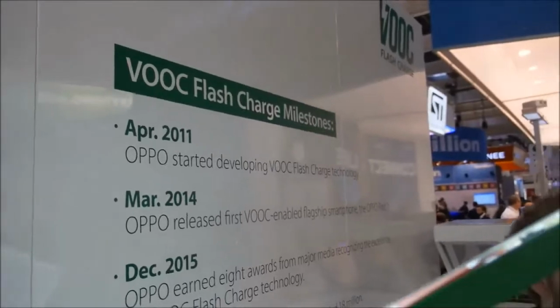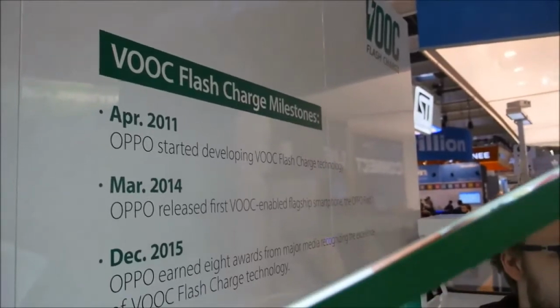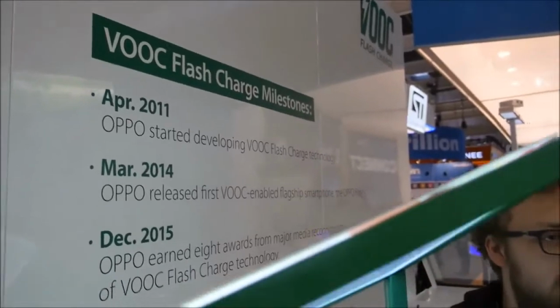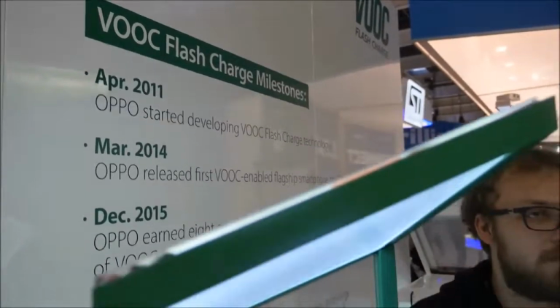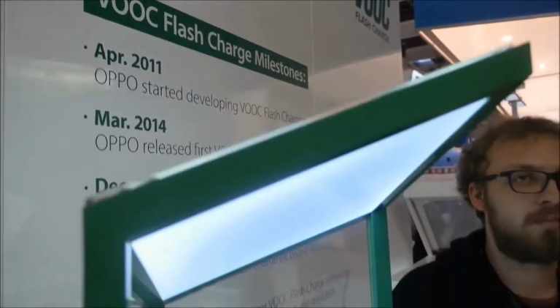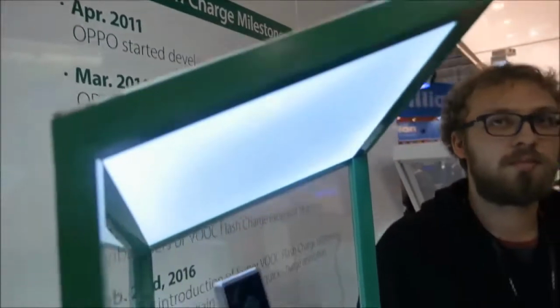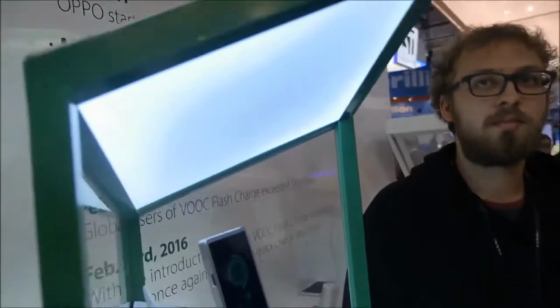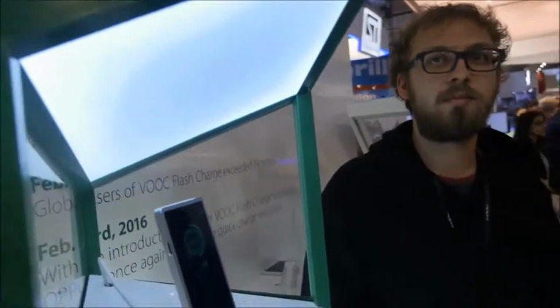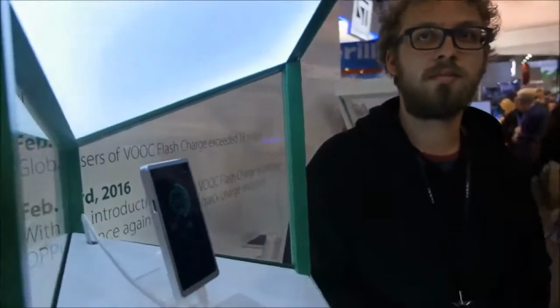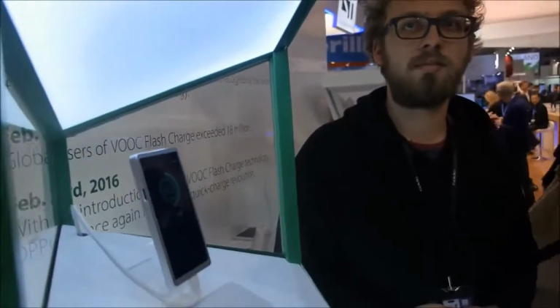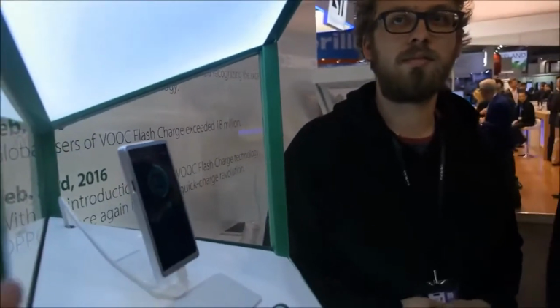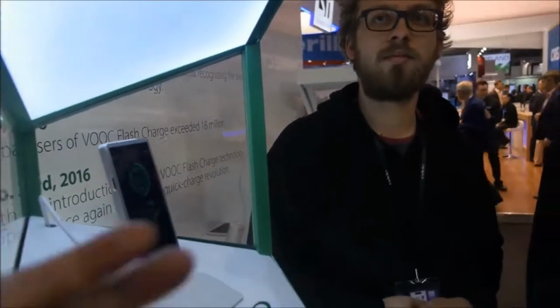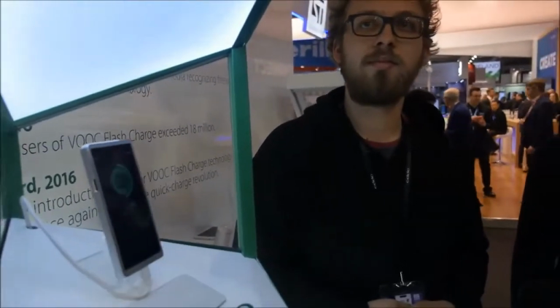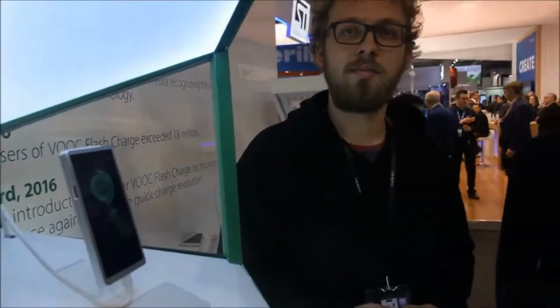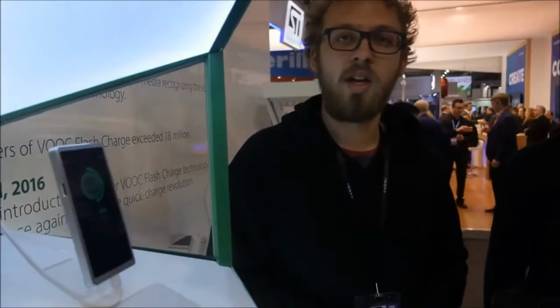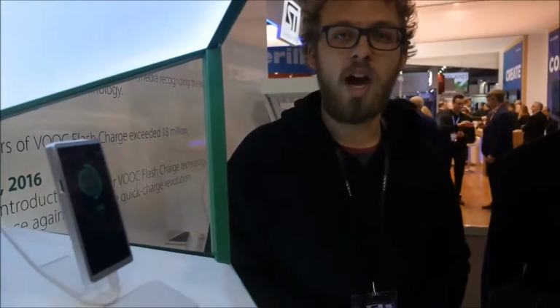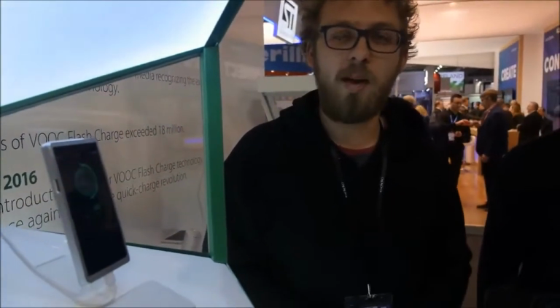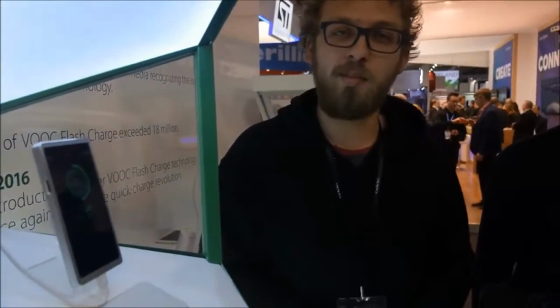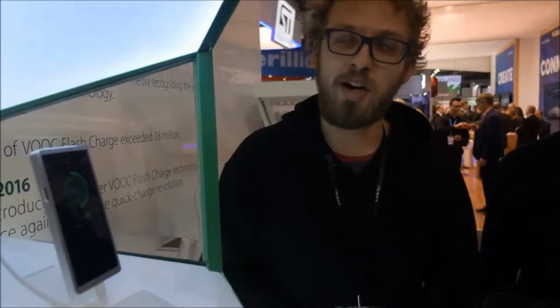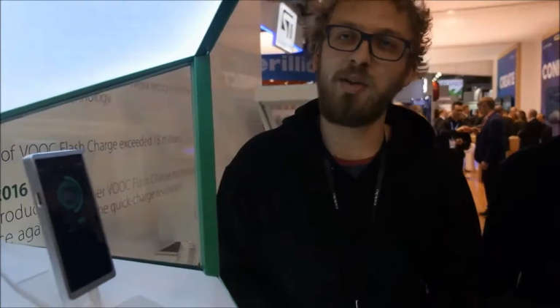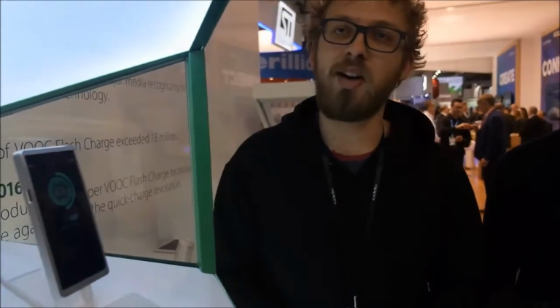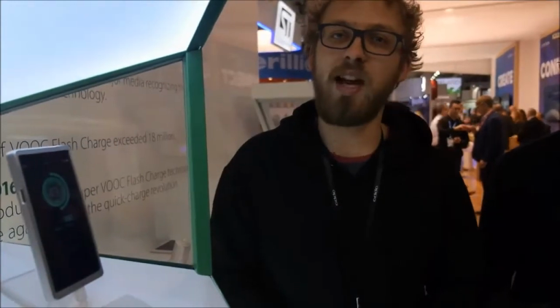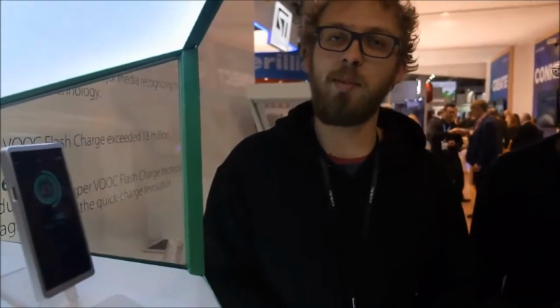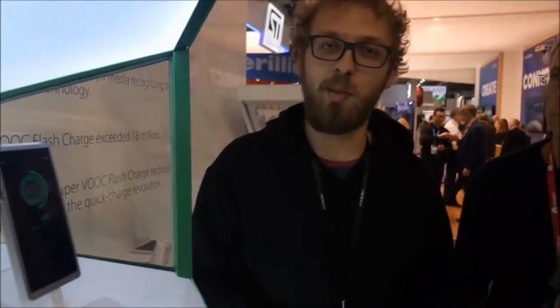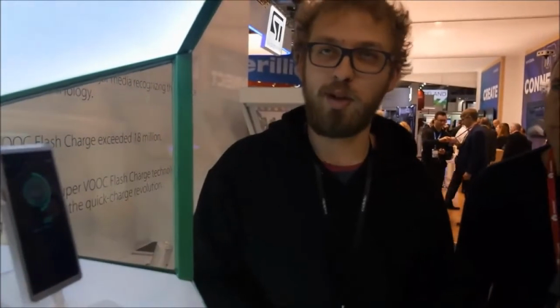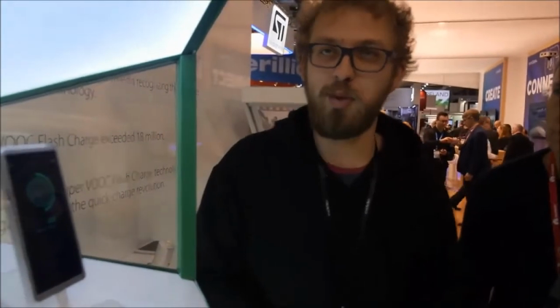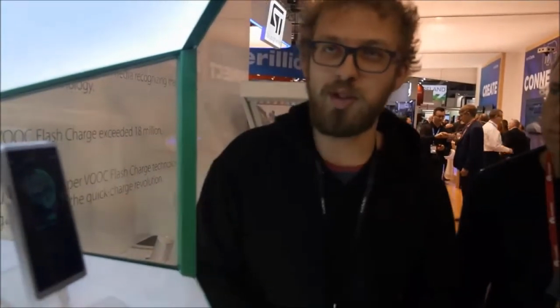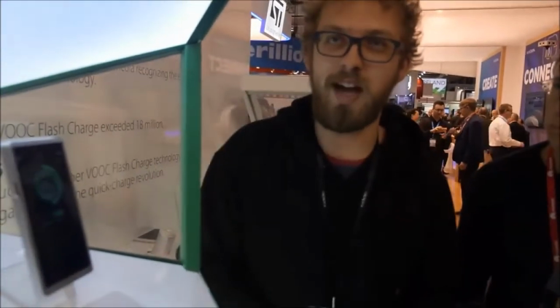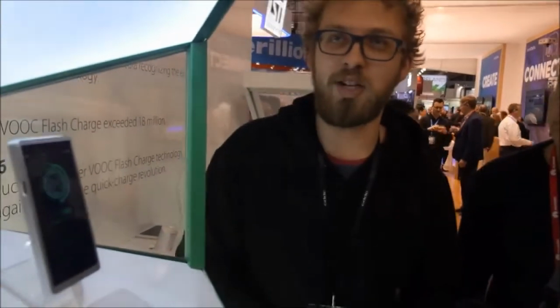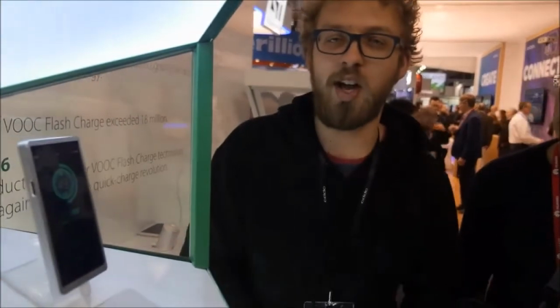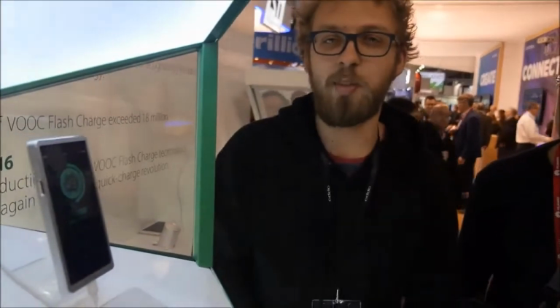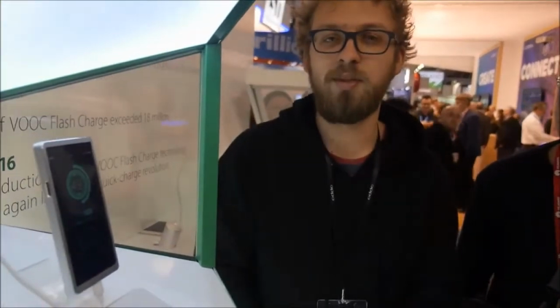We're here at OPPO. I am Martin Bartz, Global Community Manager at OPPO.